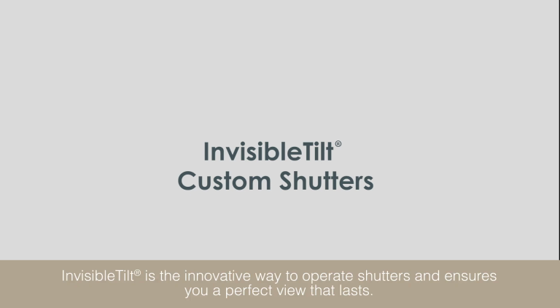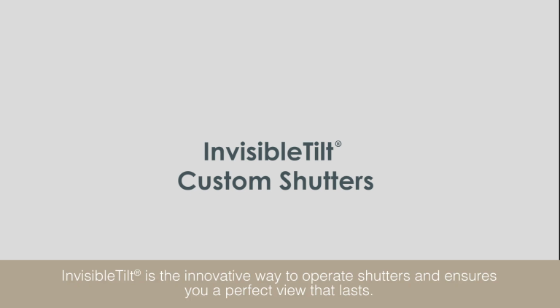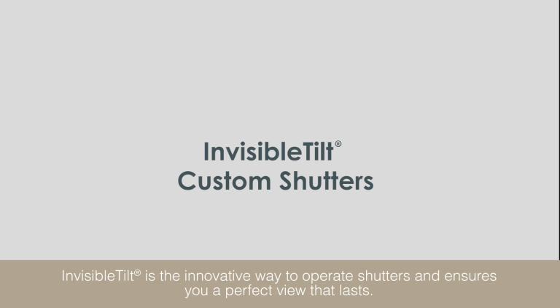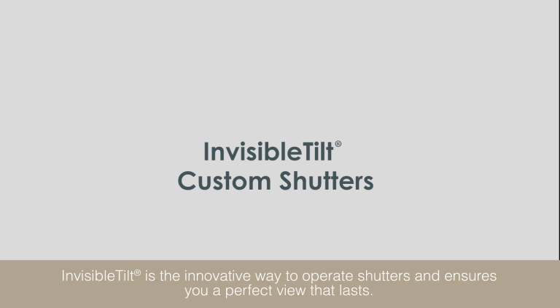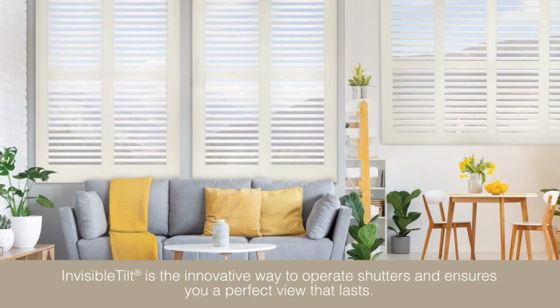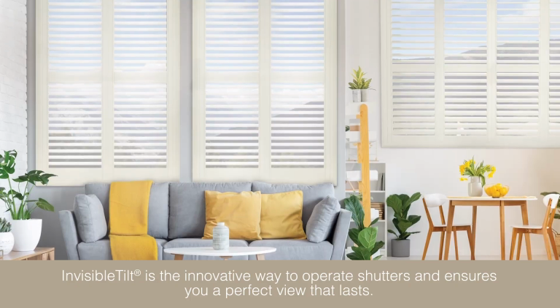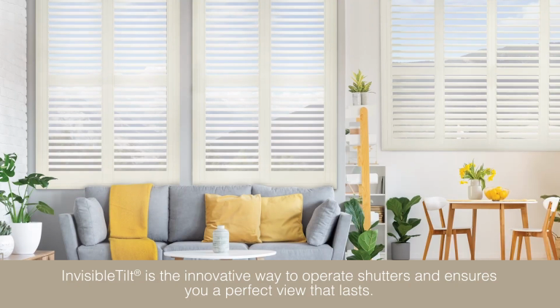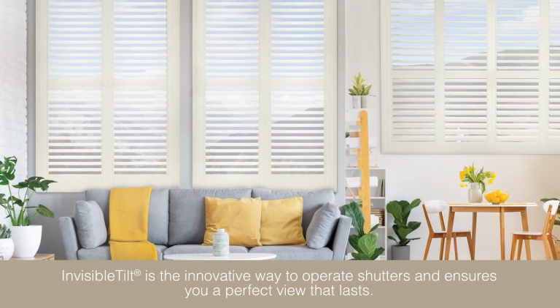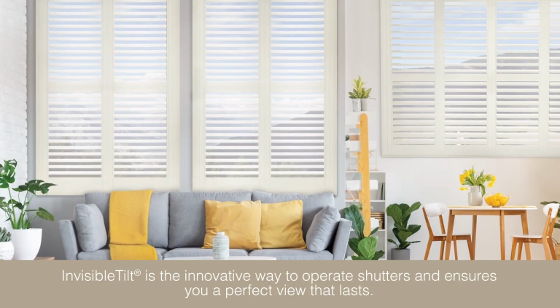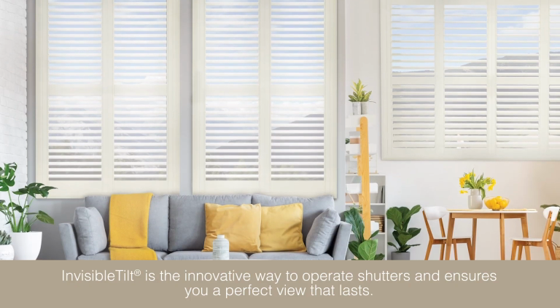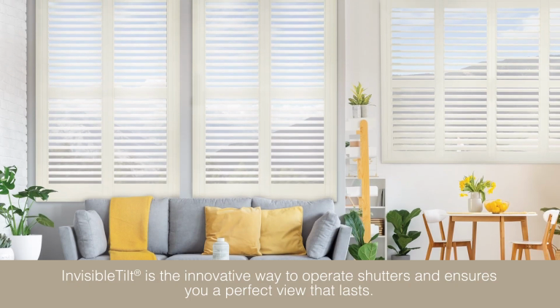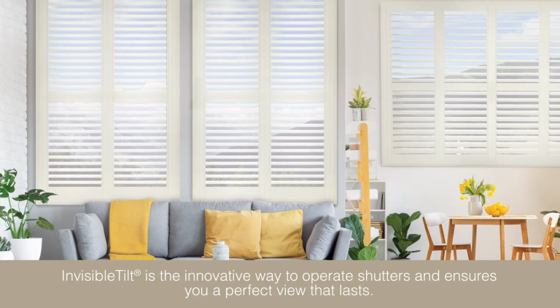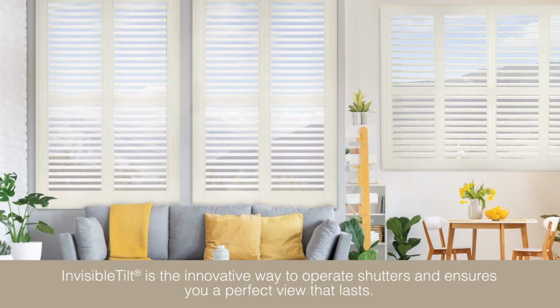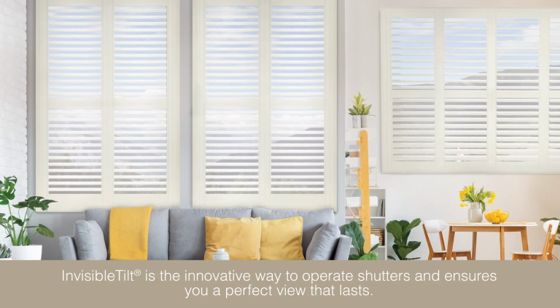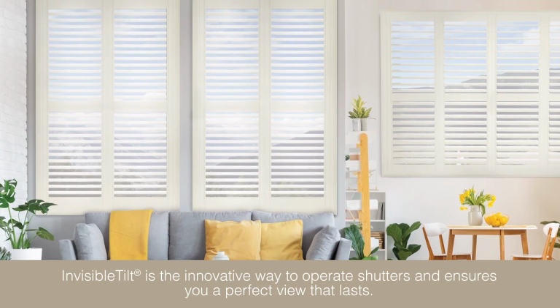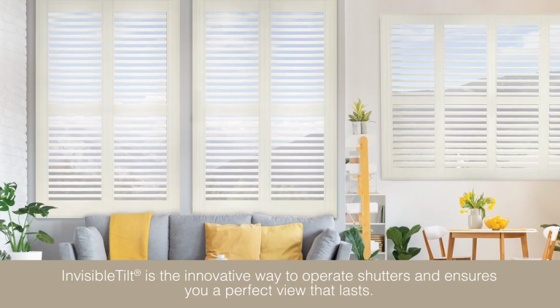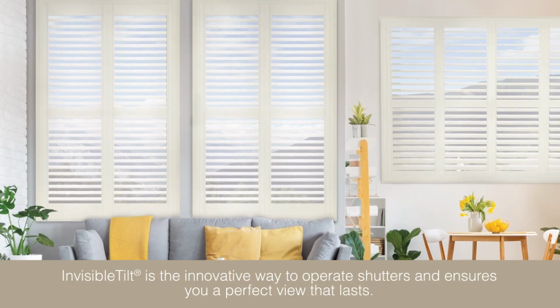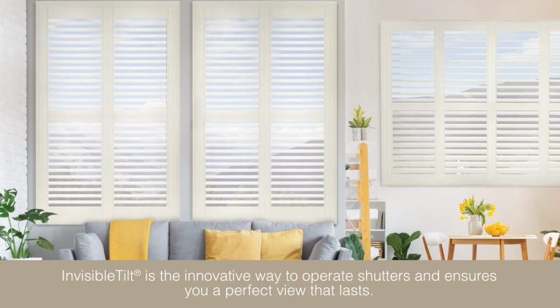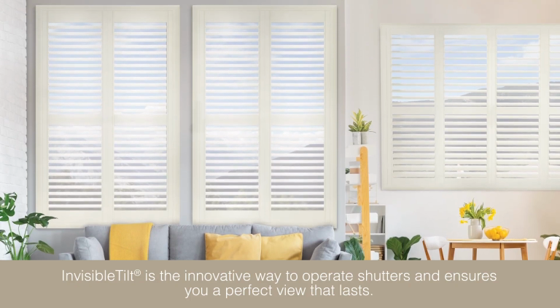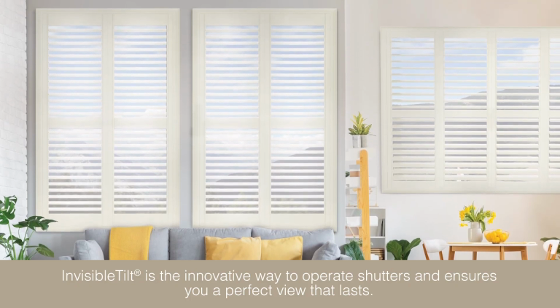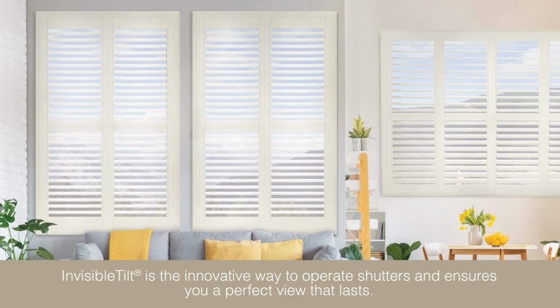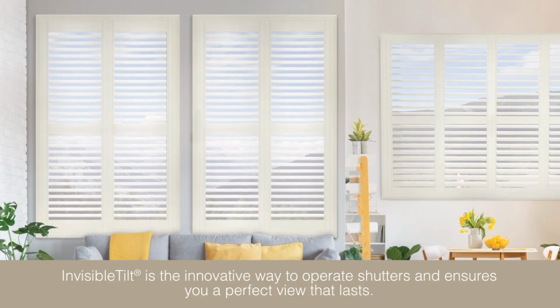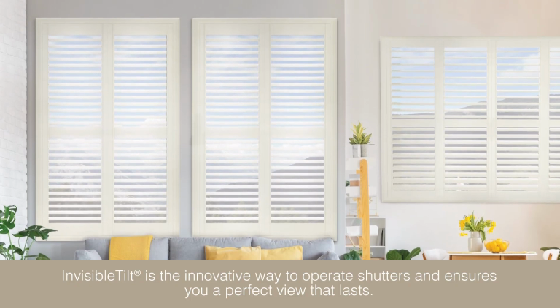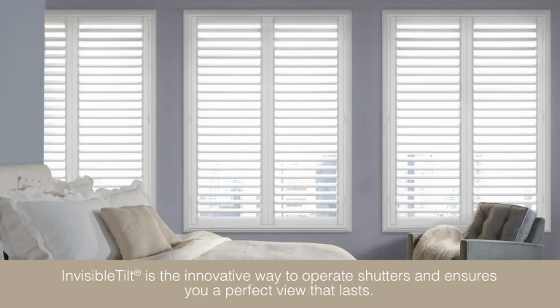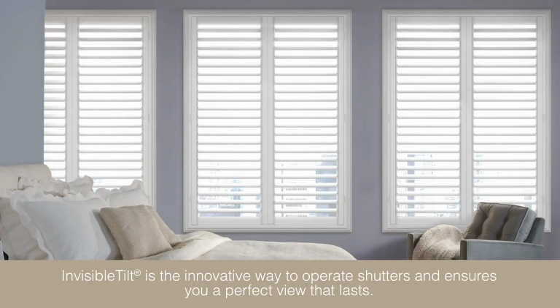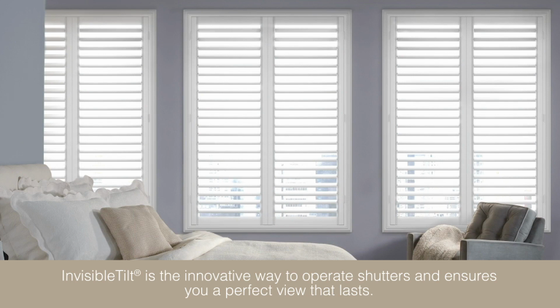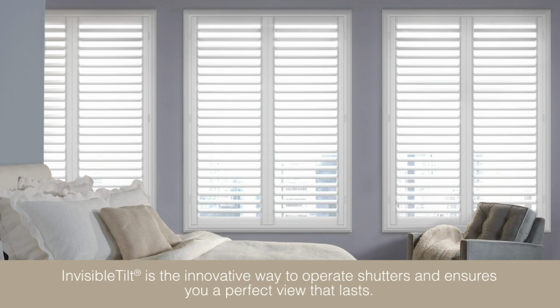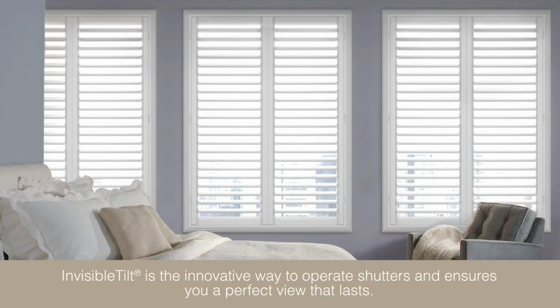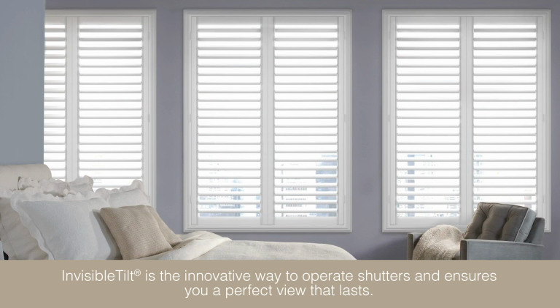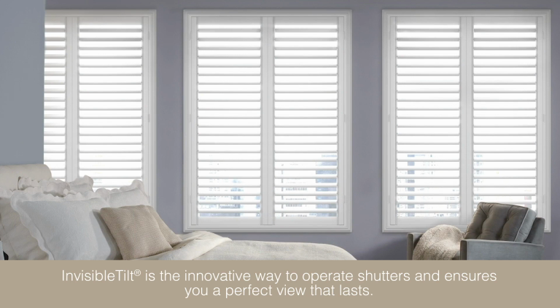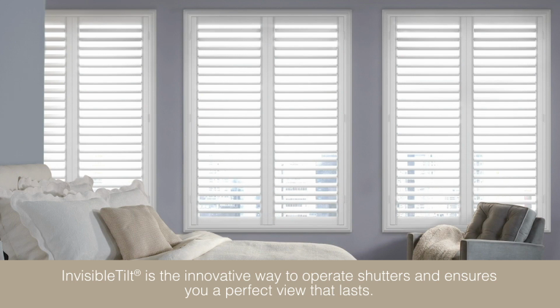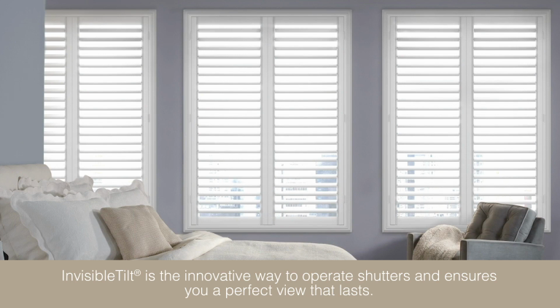Invisible tilt is the innovative way to operate shutters and ensures you a perfect view that lasts.